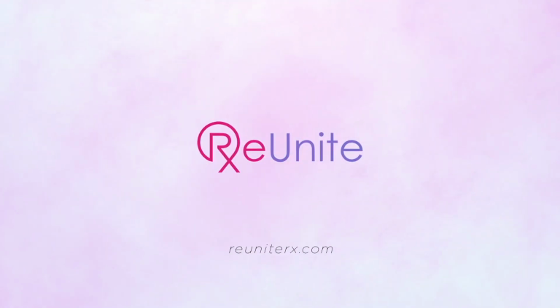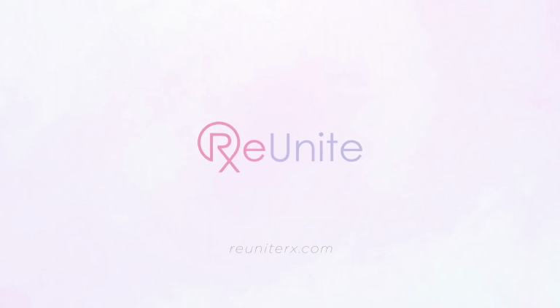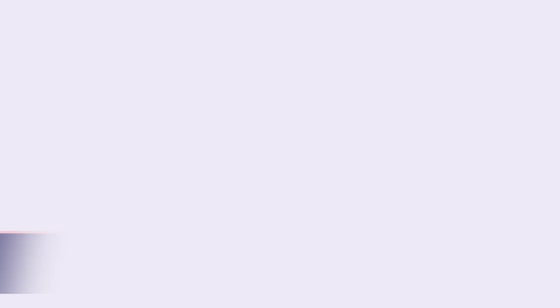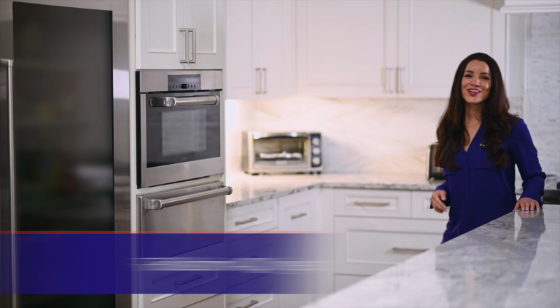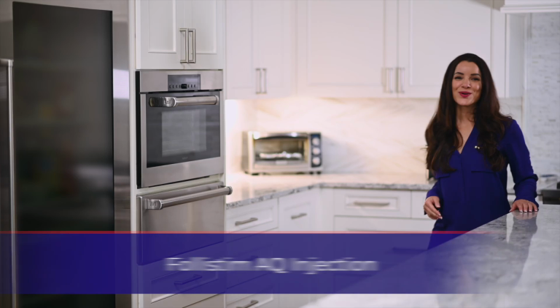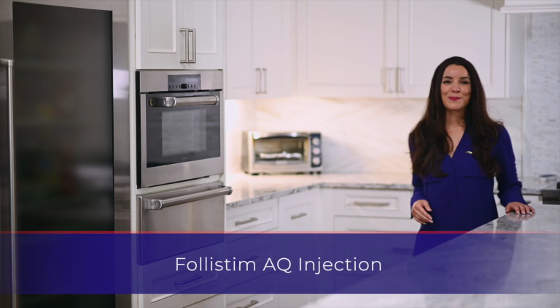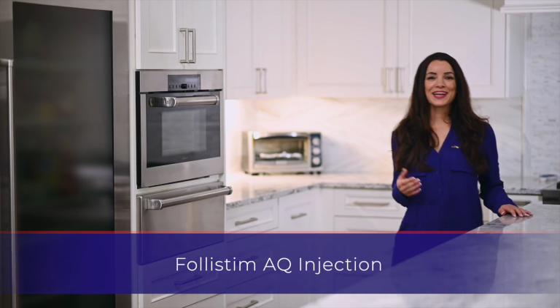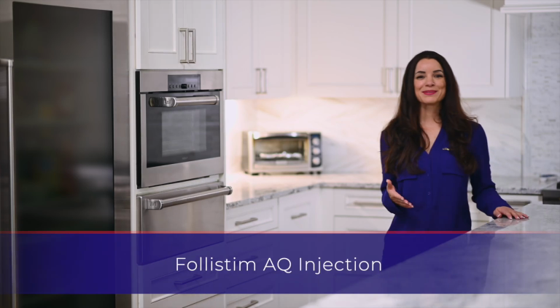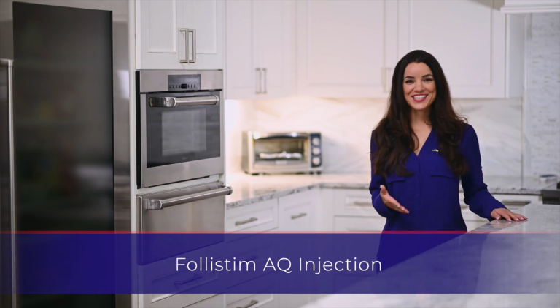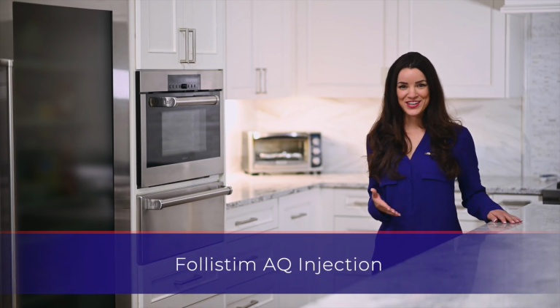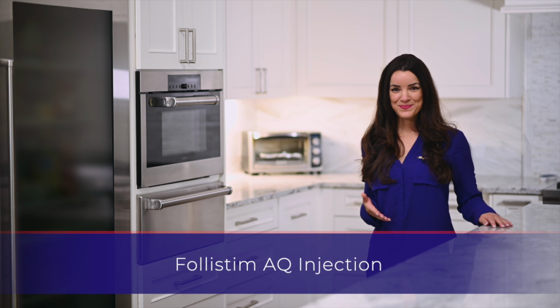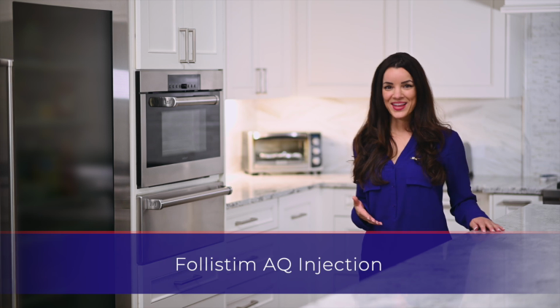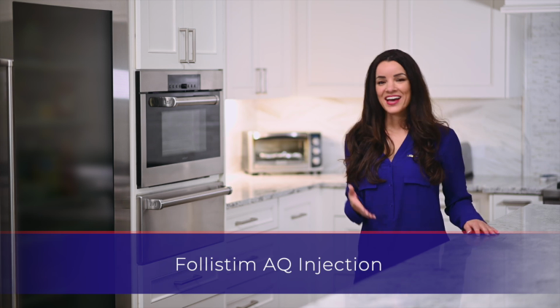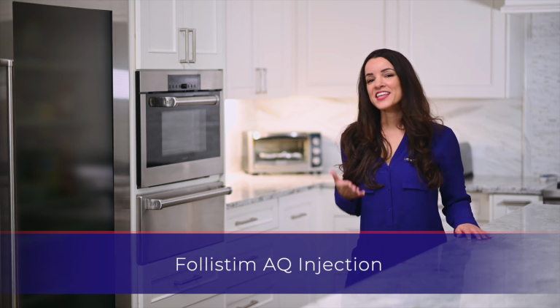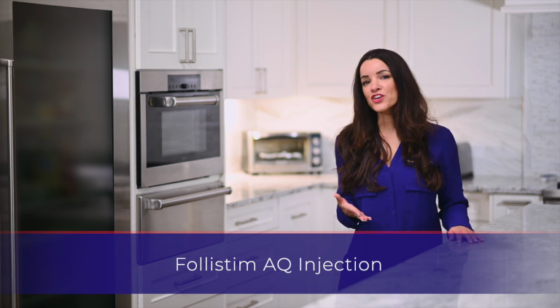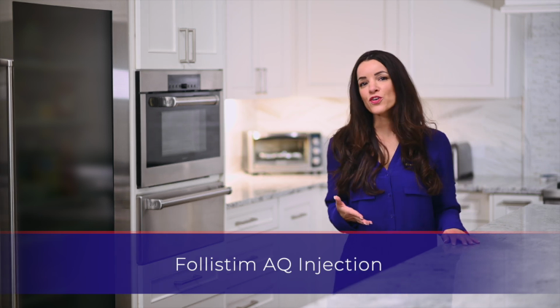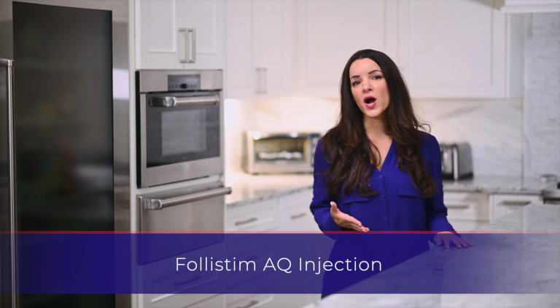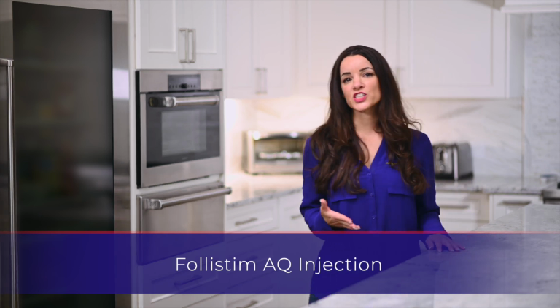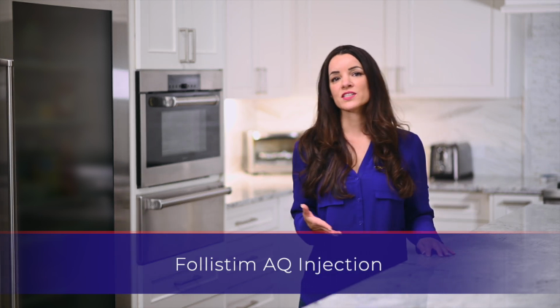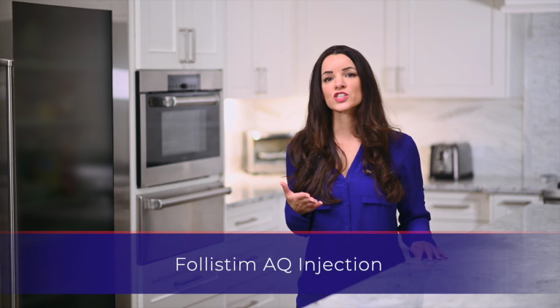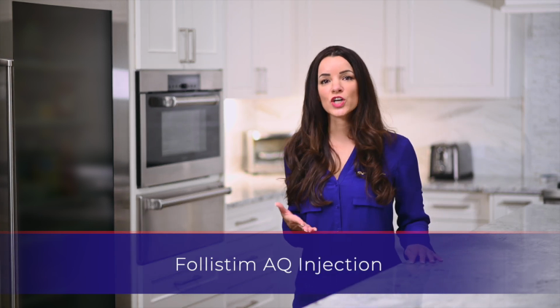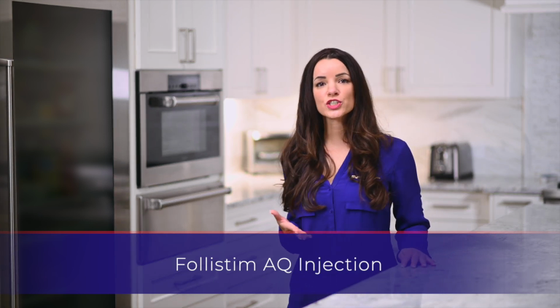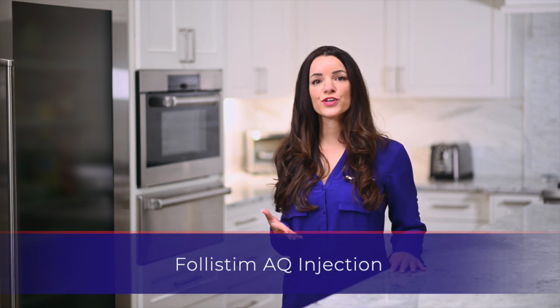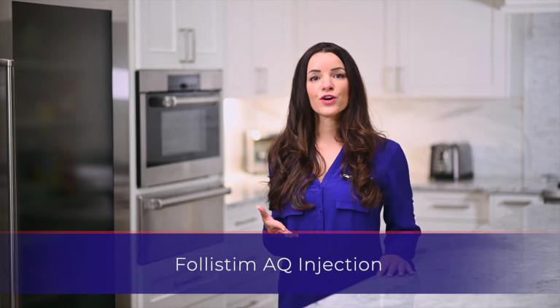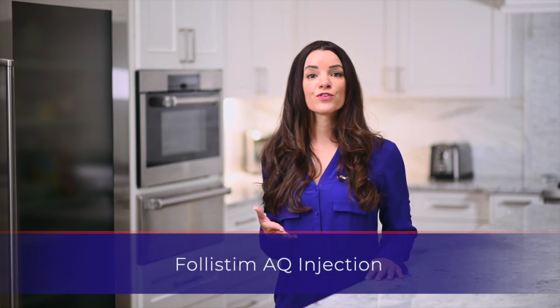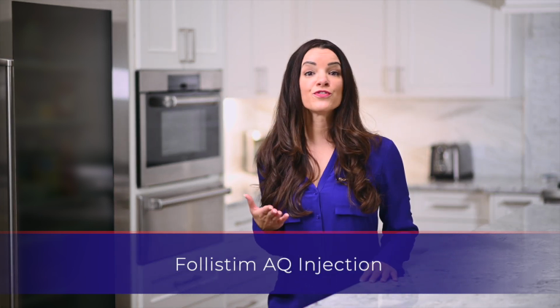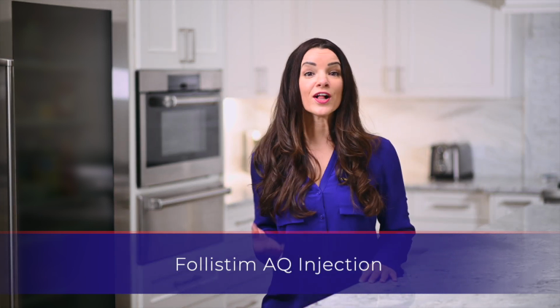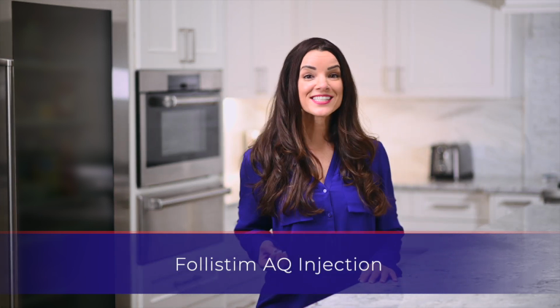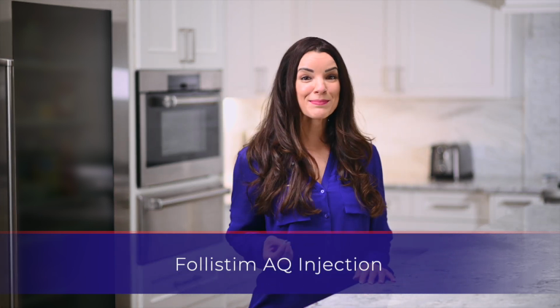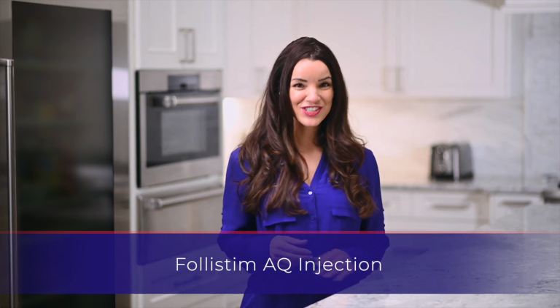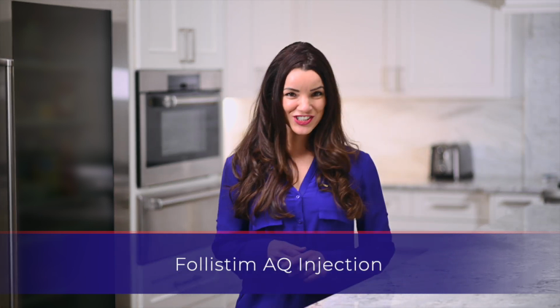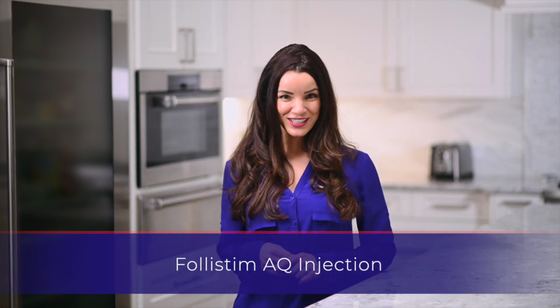Hello, my name is Sarah. Thank you for watching this instructional video for the Follastem Injection.